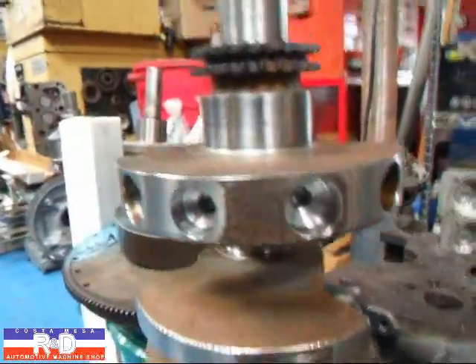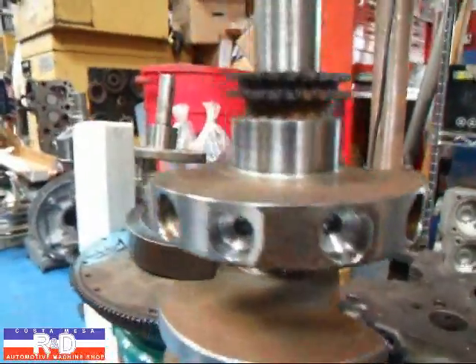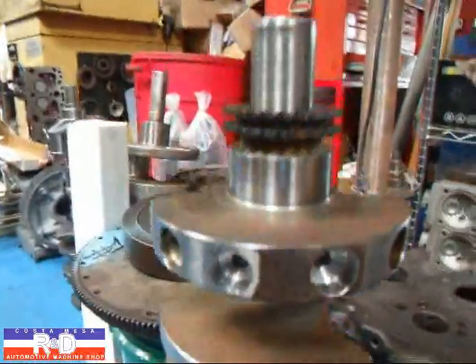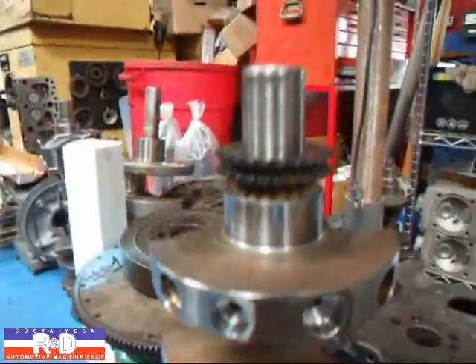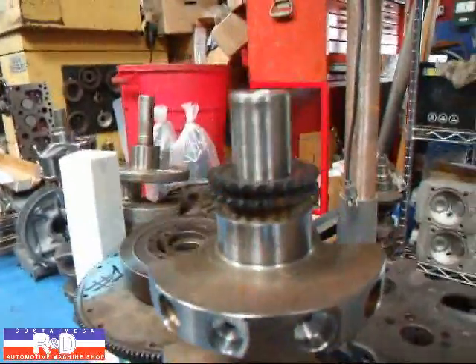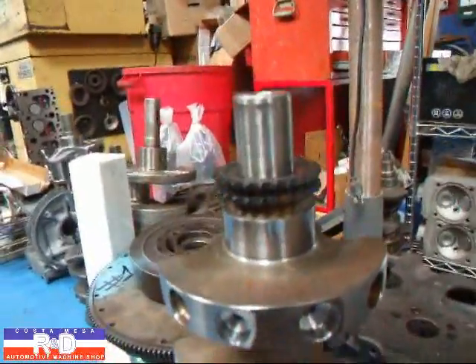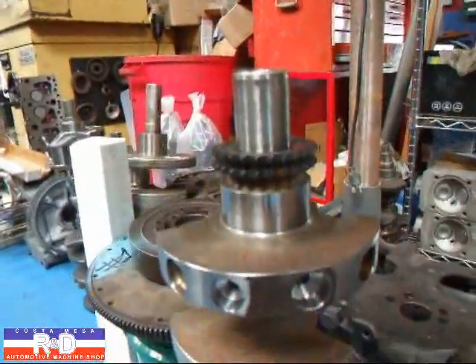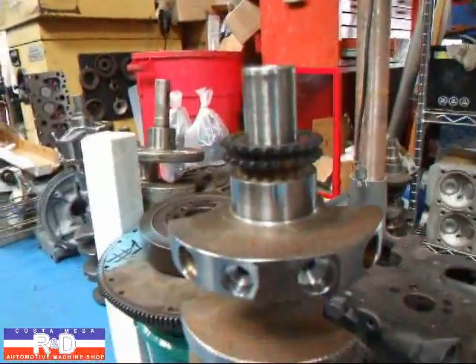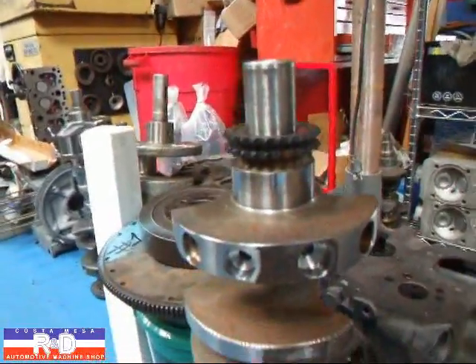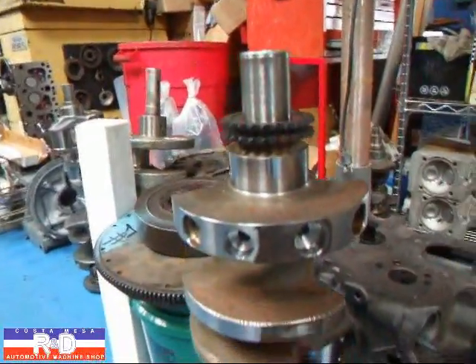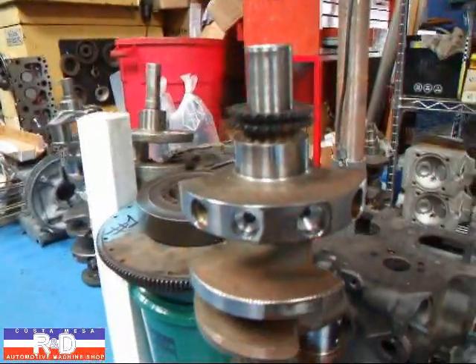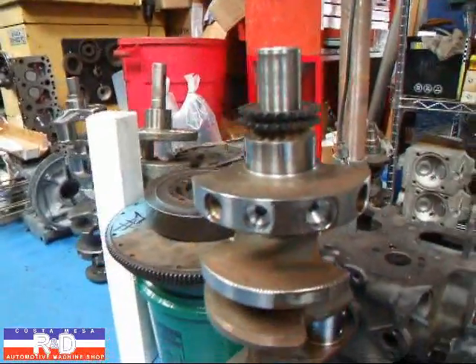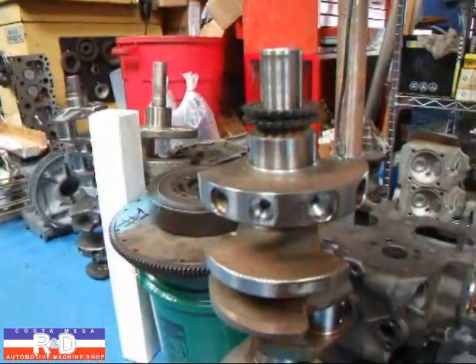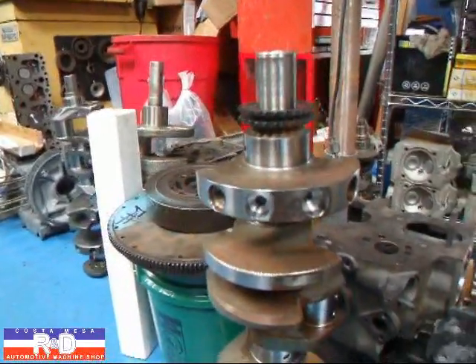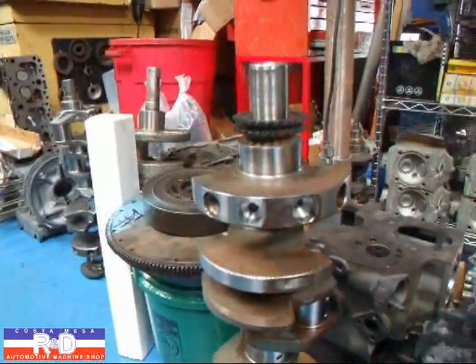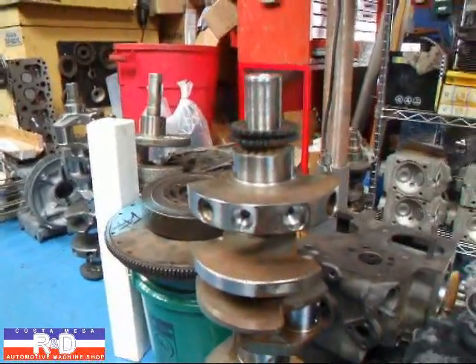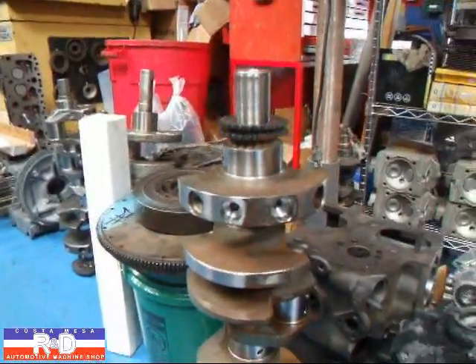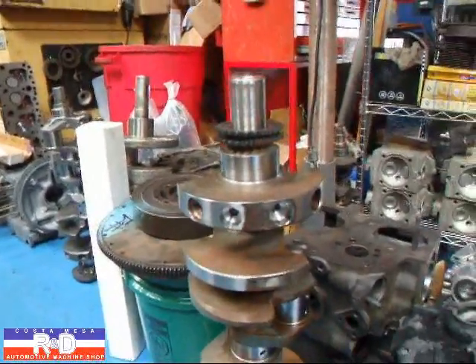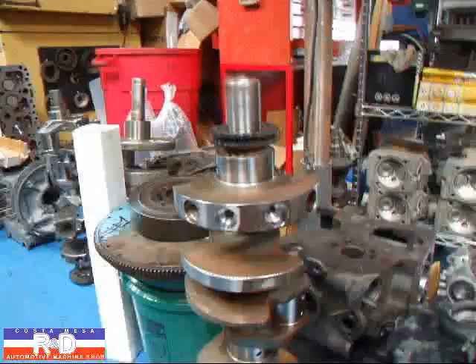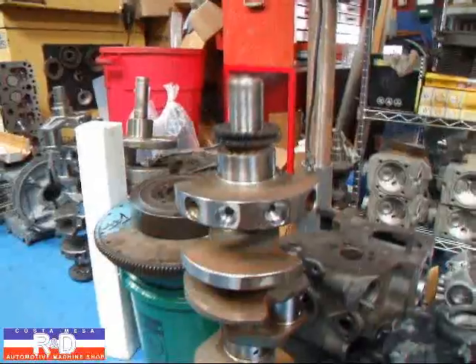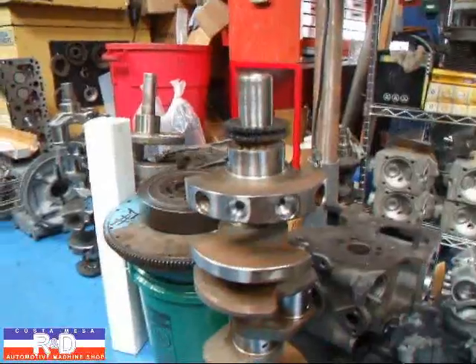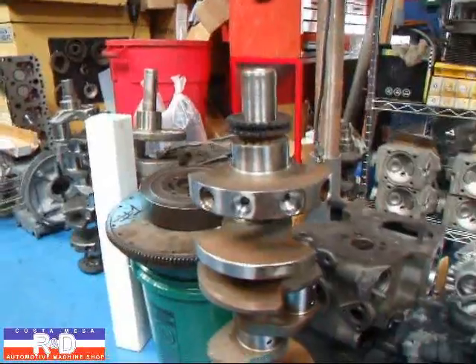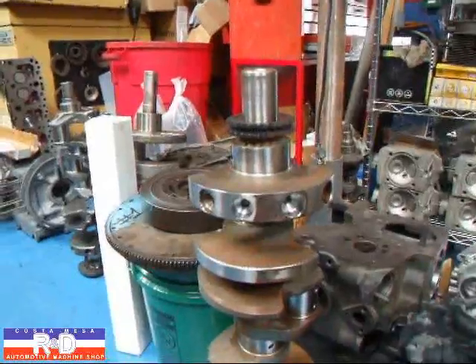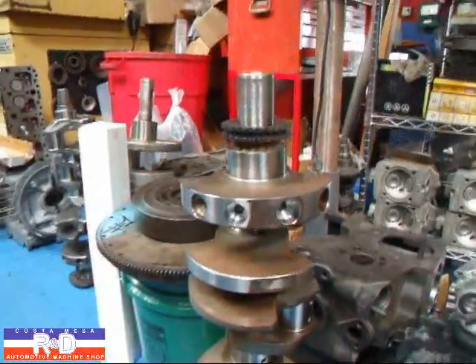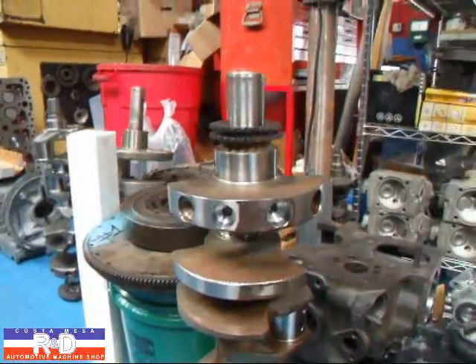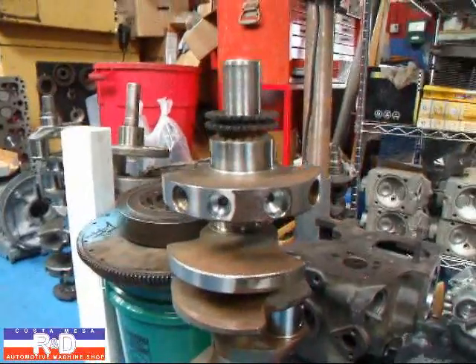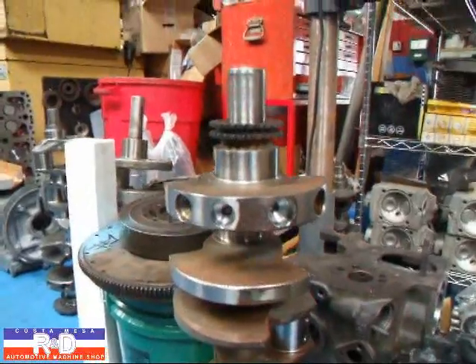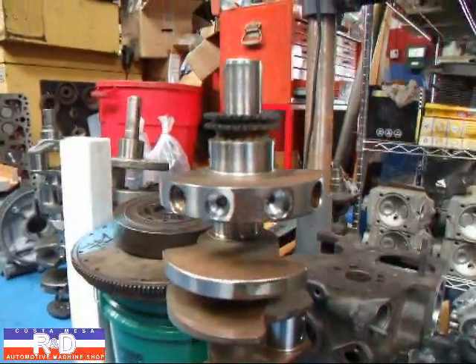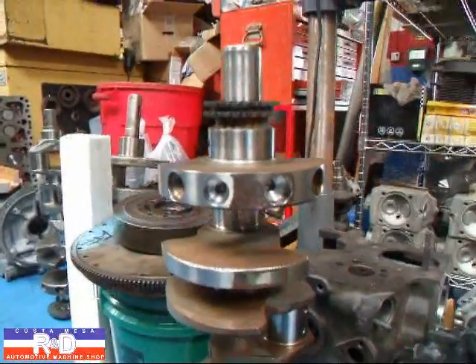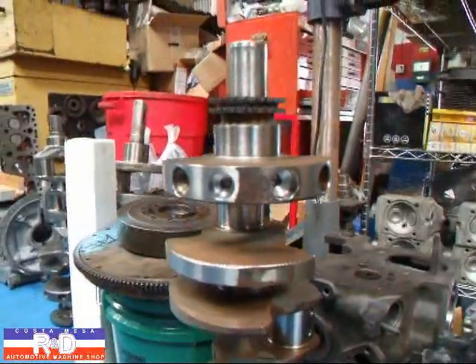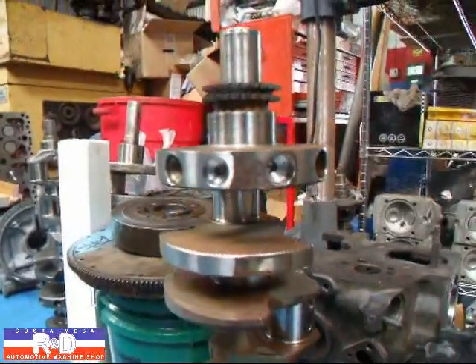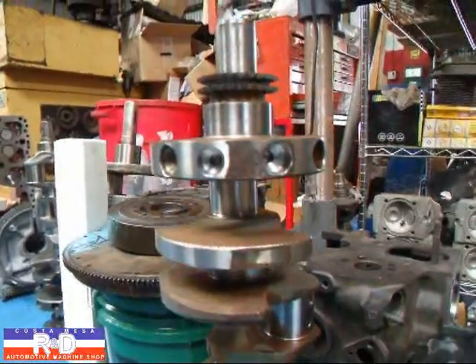Anyway, if you have questions about crankshaft balancing, give me a call here at Coastal Mesa R&D. We'll see you soon.